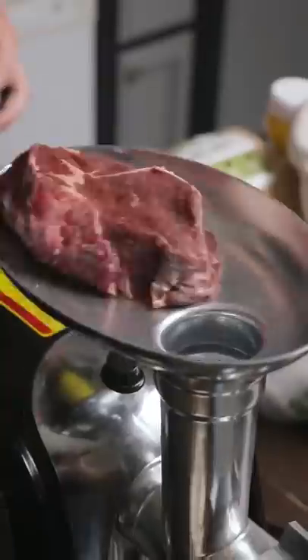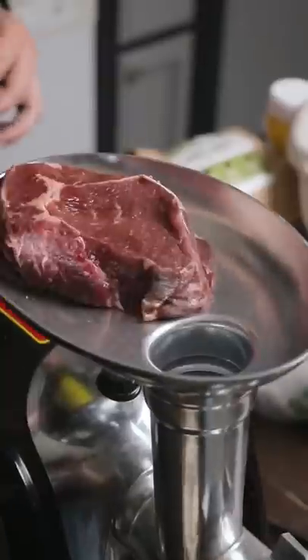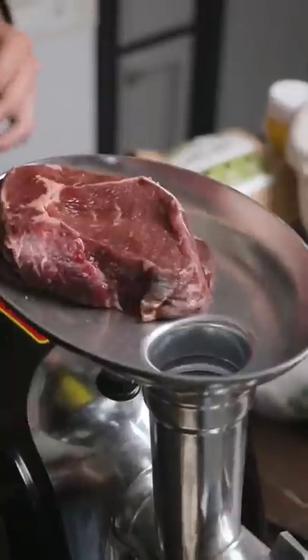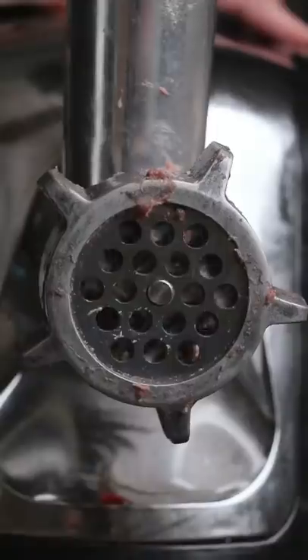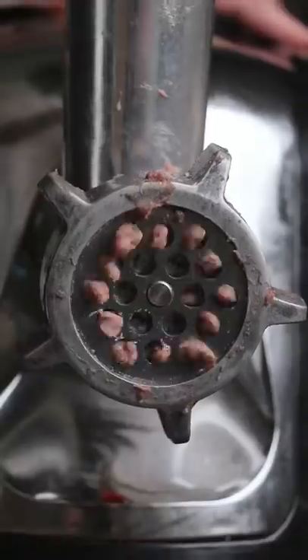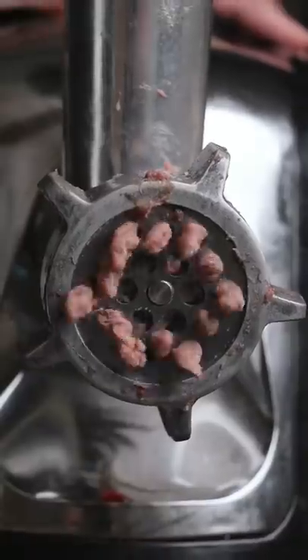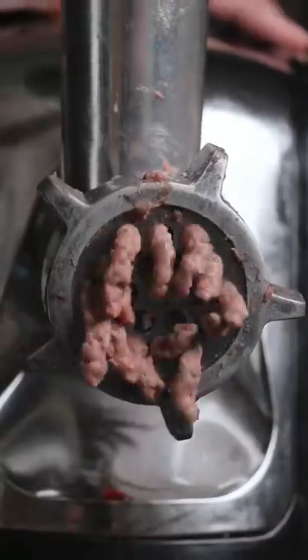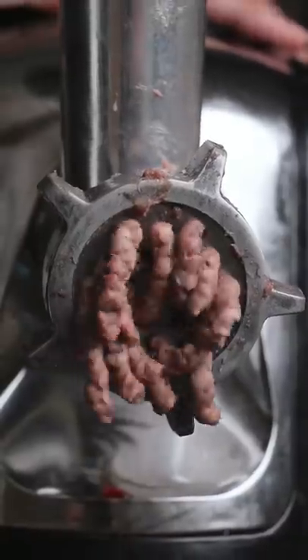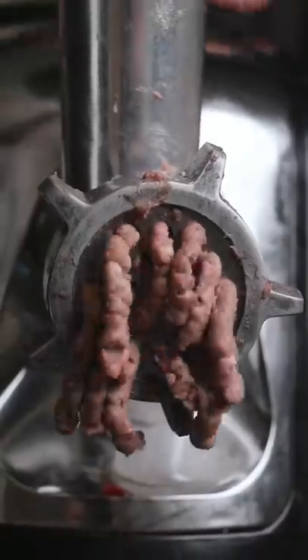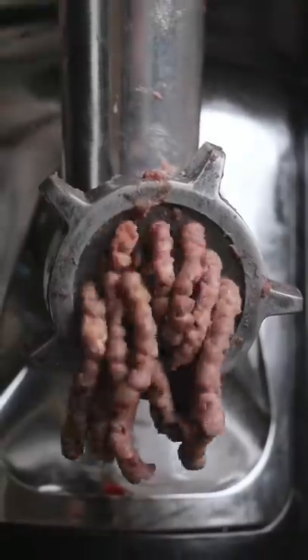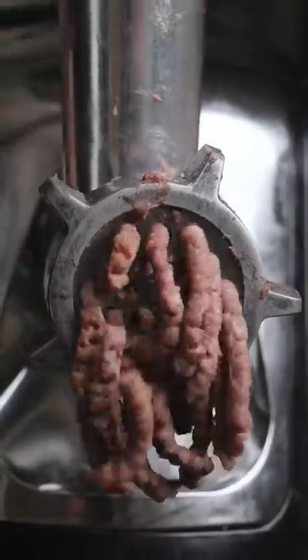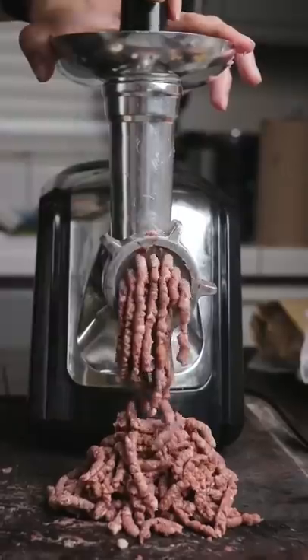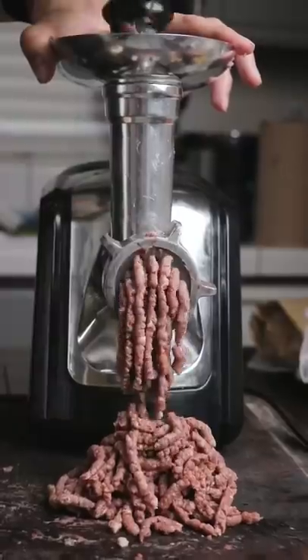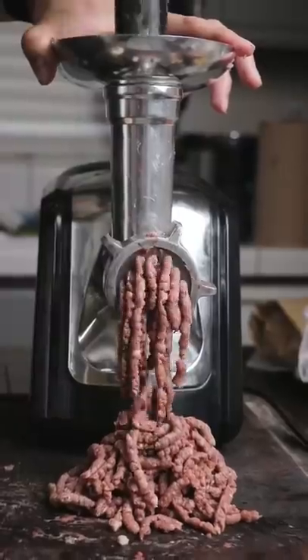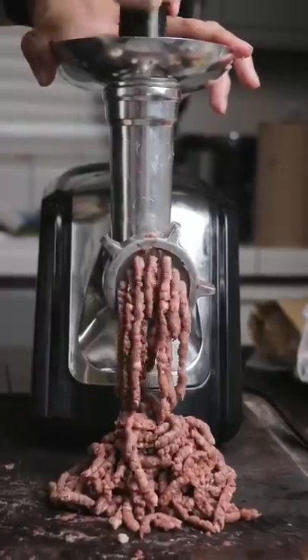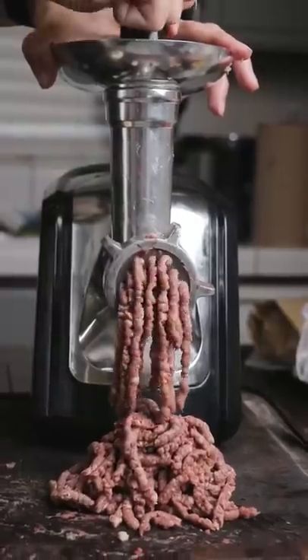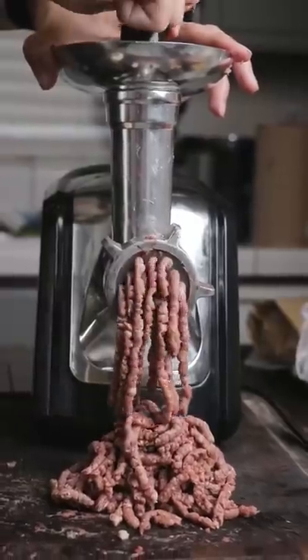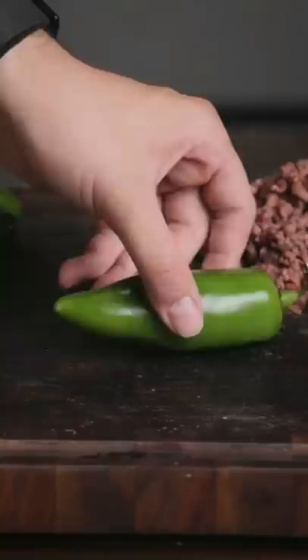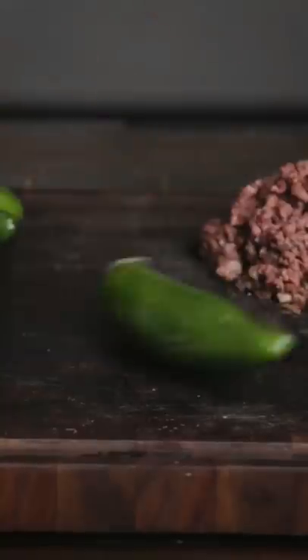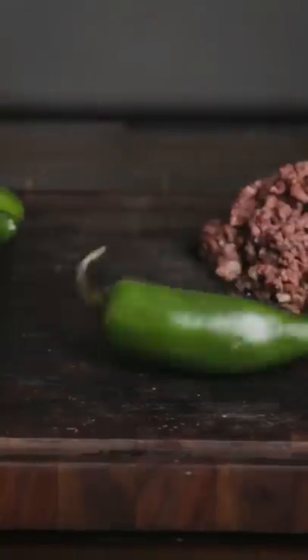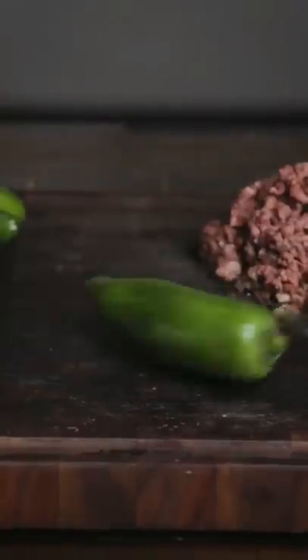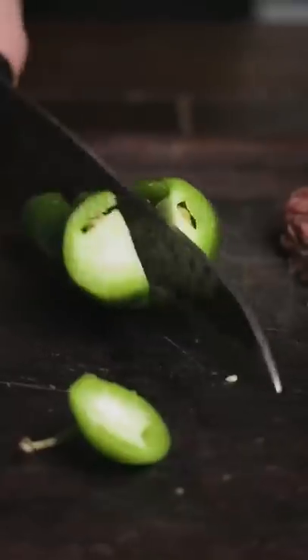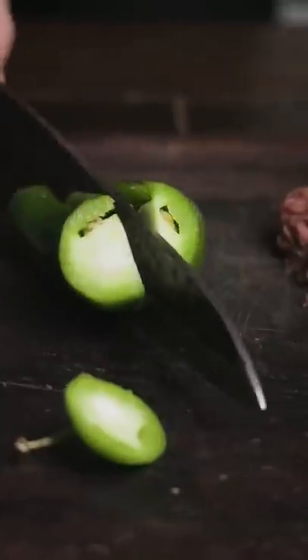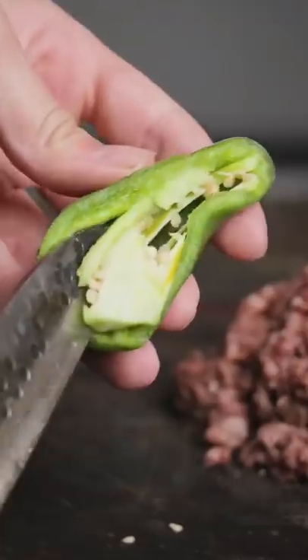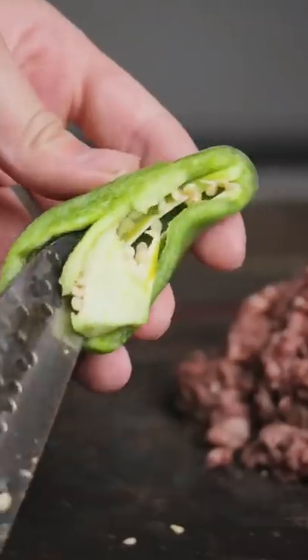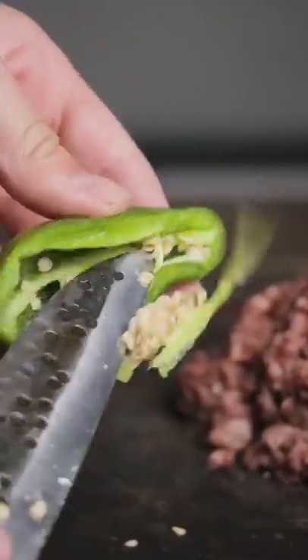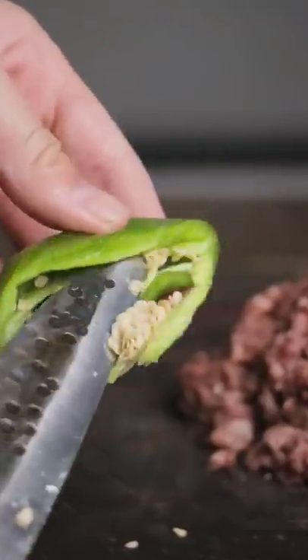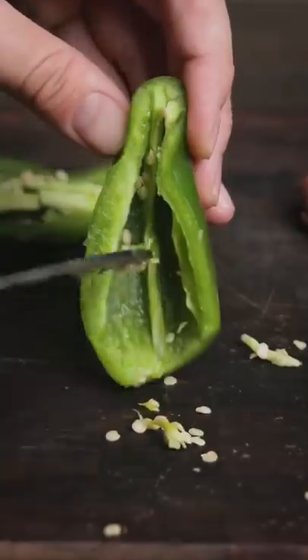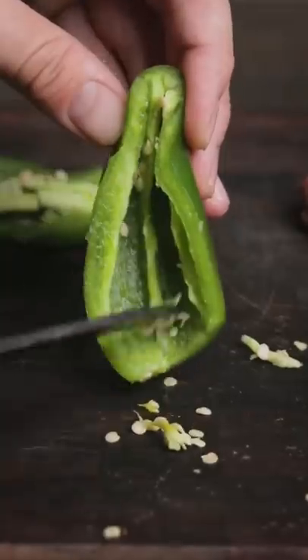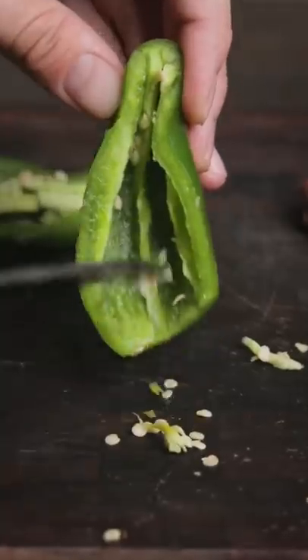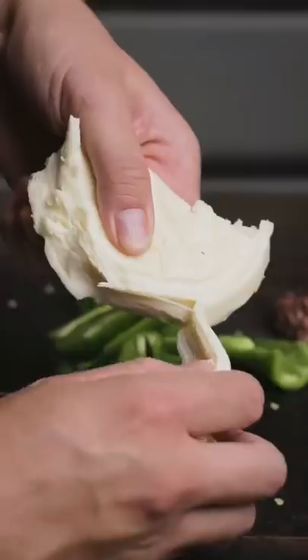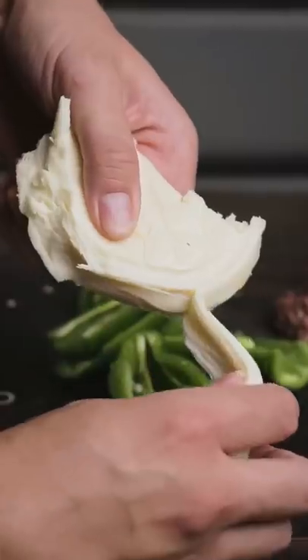If you're a jalapeño popper fan, armadillo eggs are the ones that'll make you forget about those. These are just better in every single way.